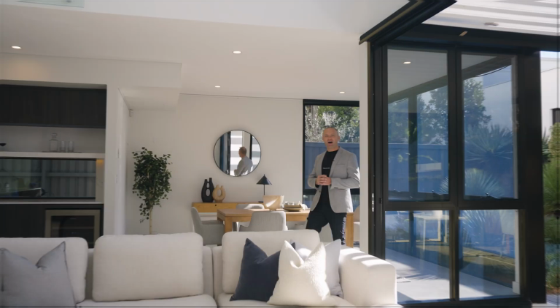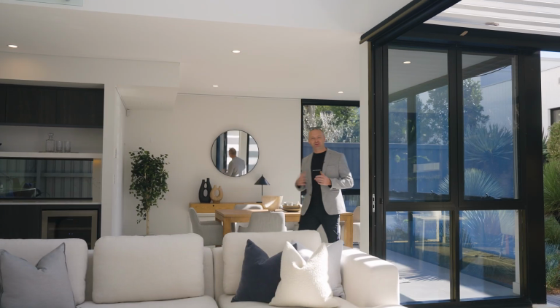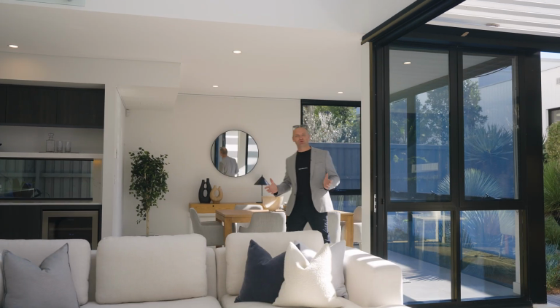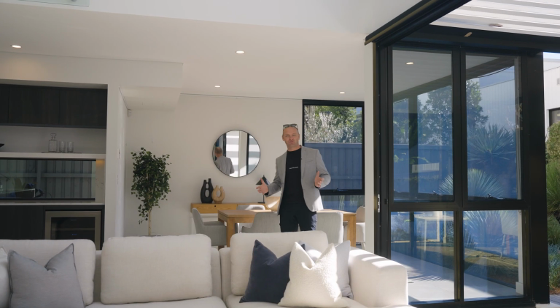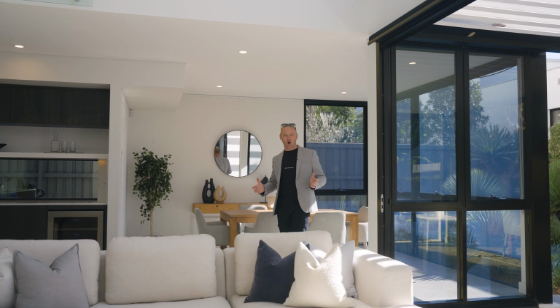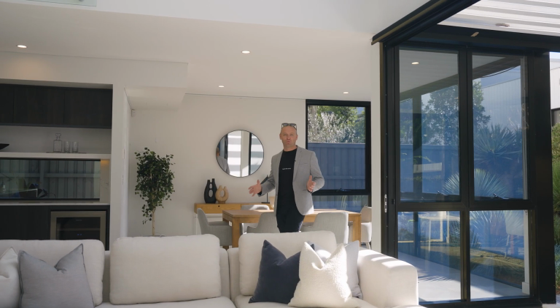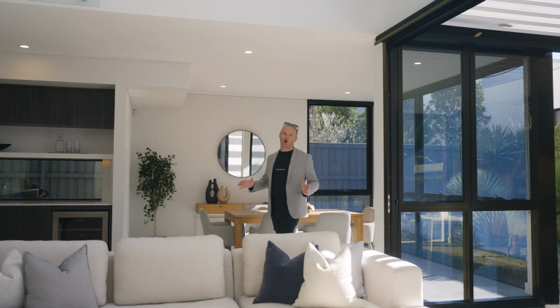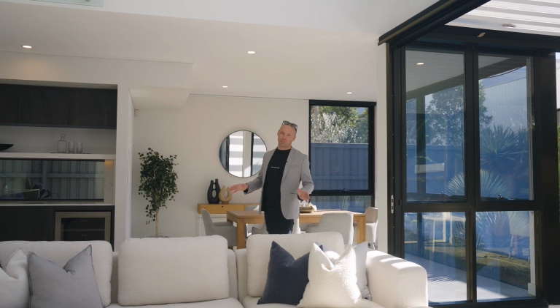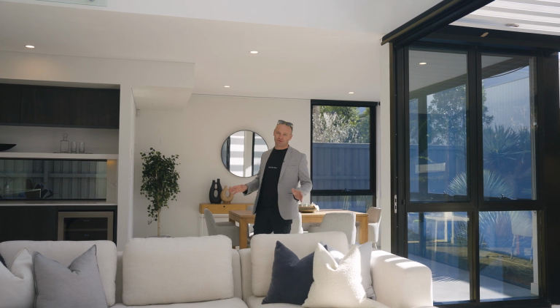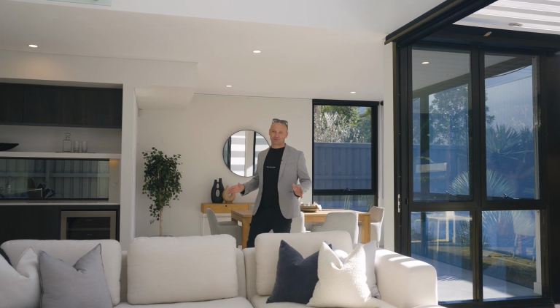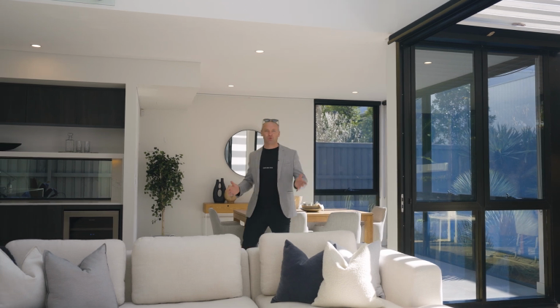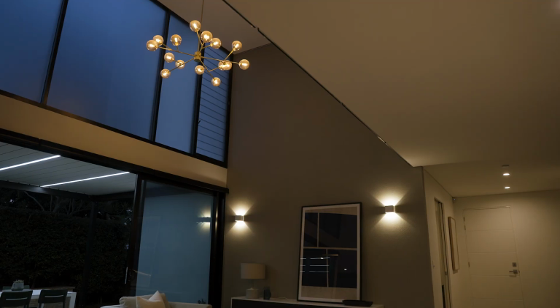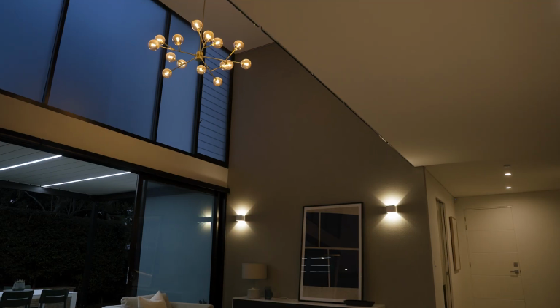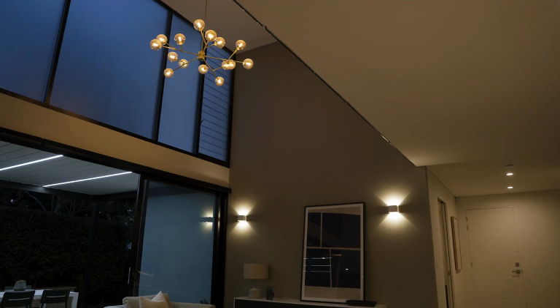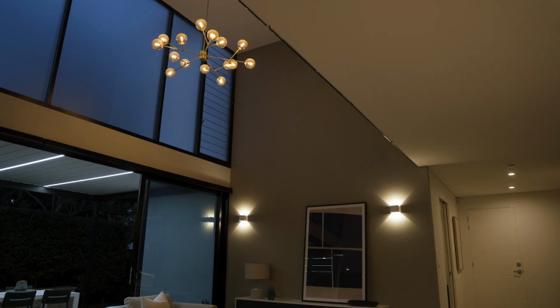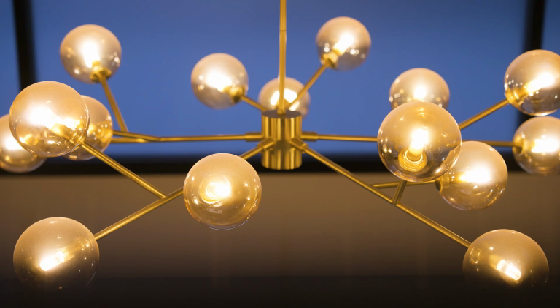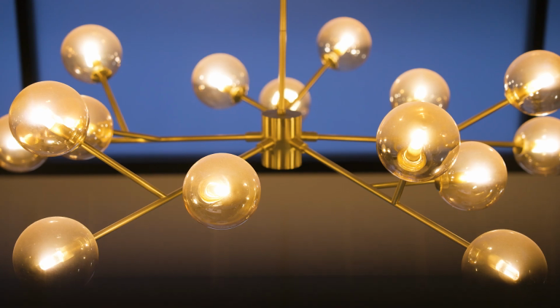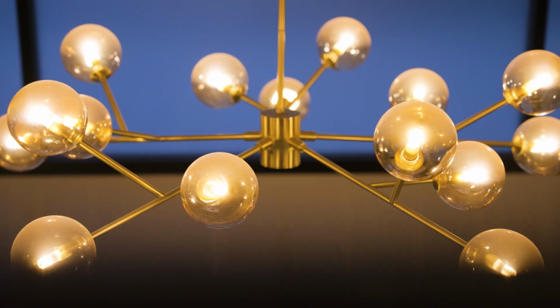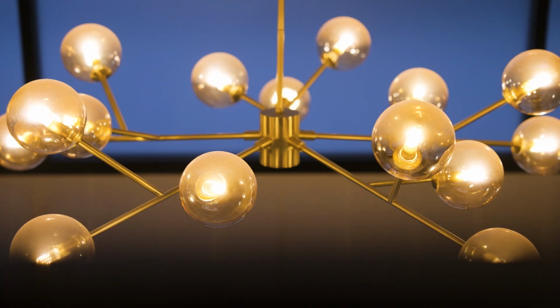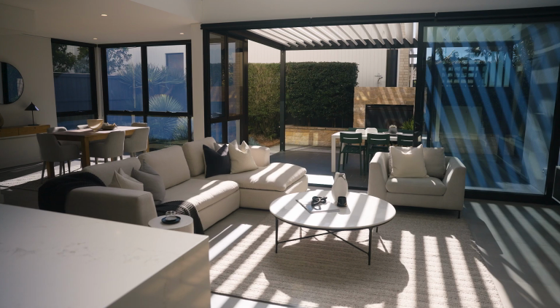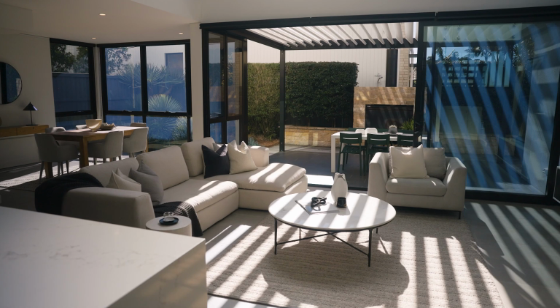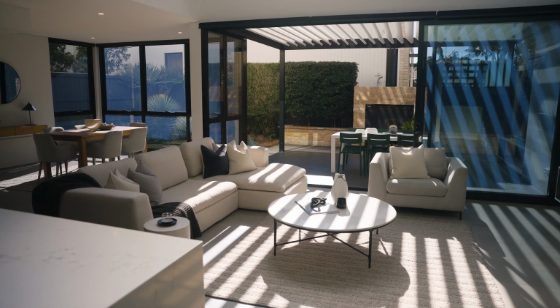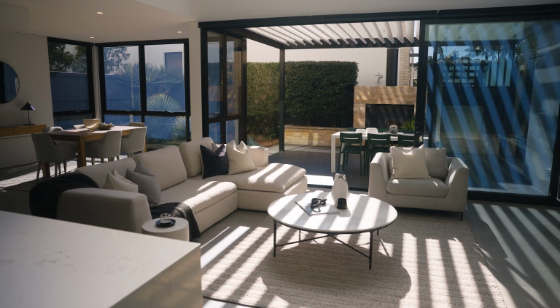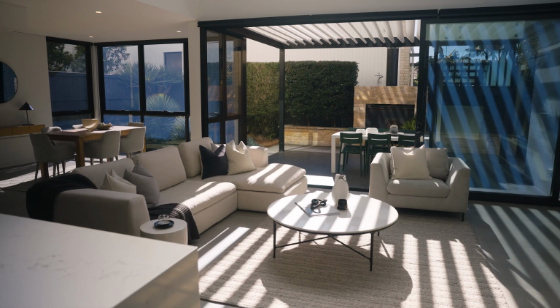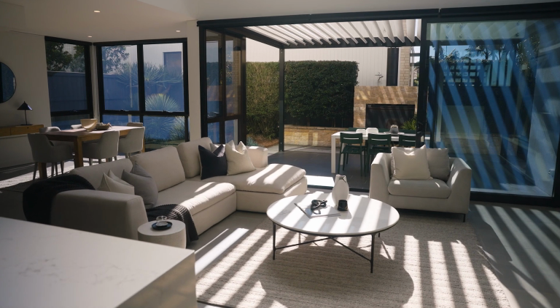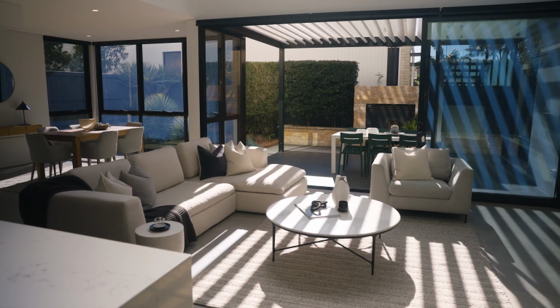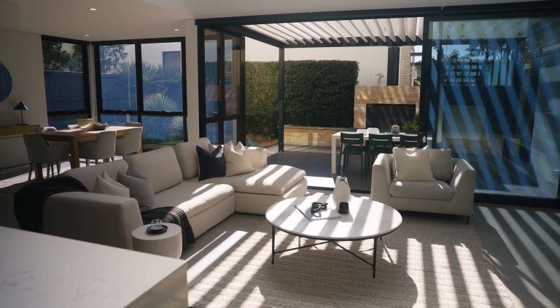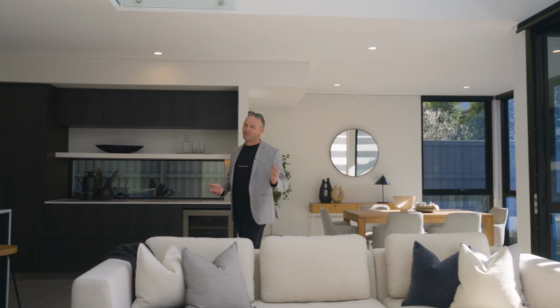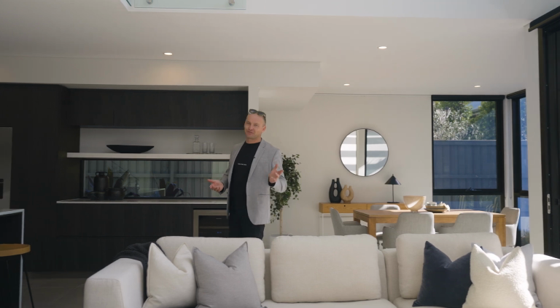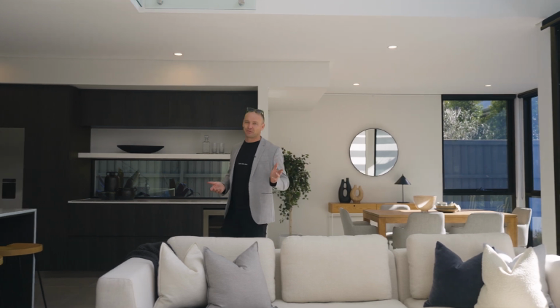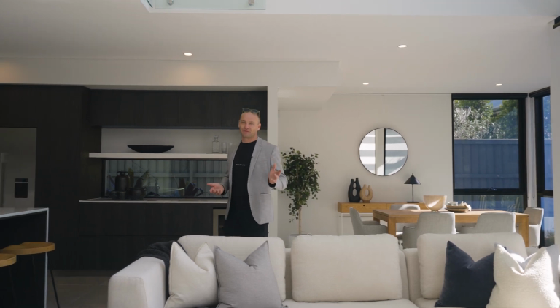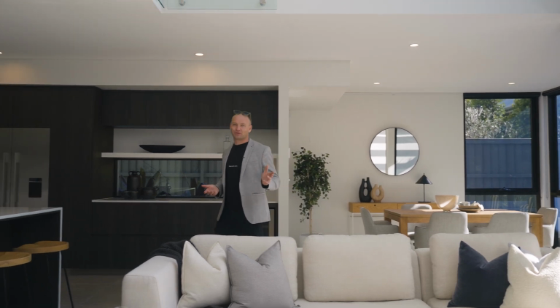Are you looking for a home with opulence, beautiful high ceilings and lots of northern natural light? This is the one for you.